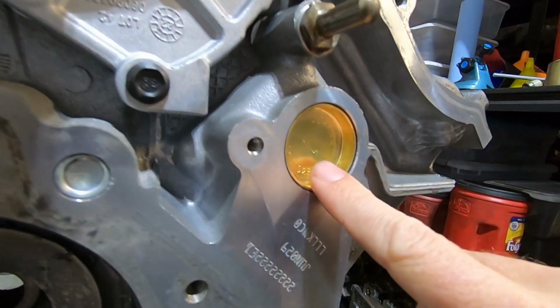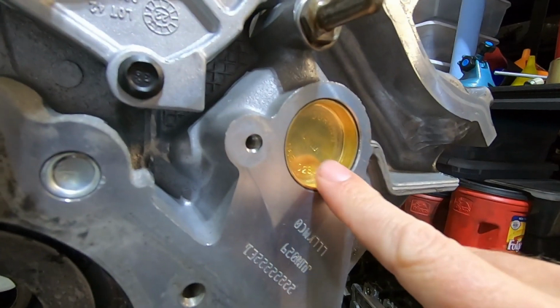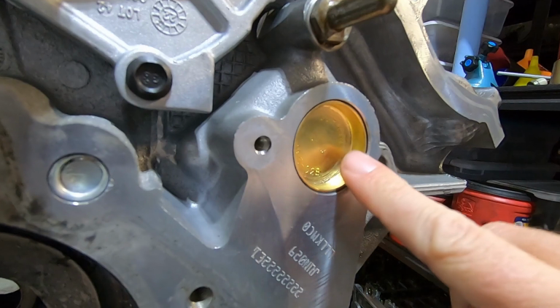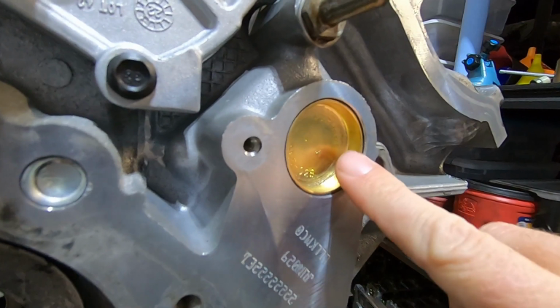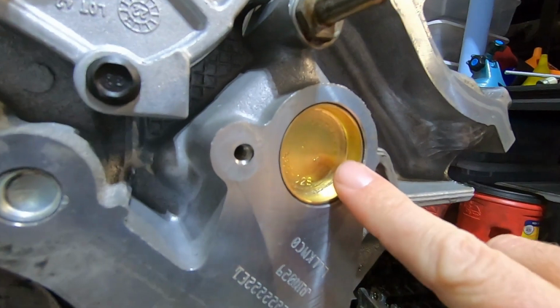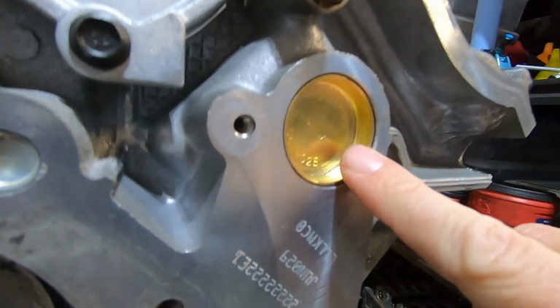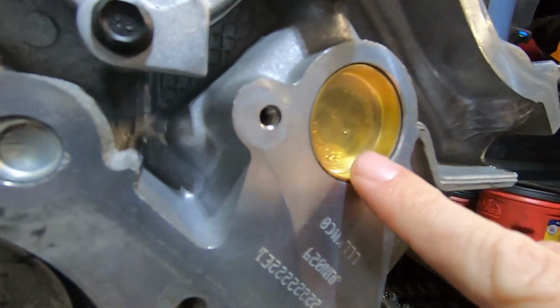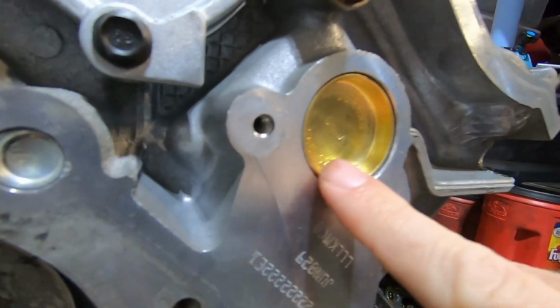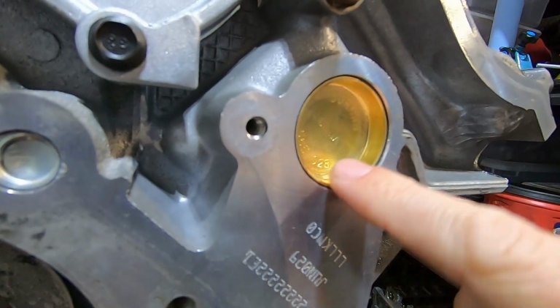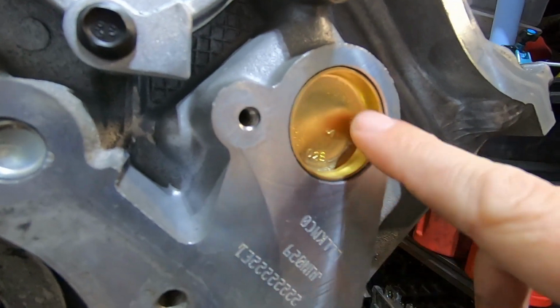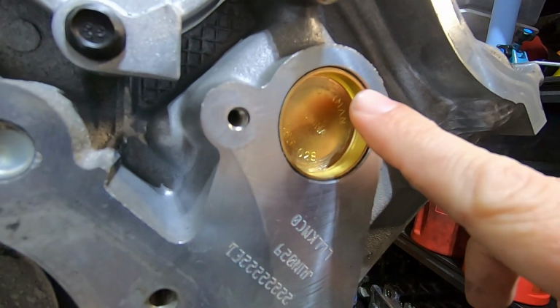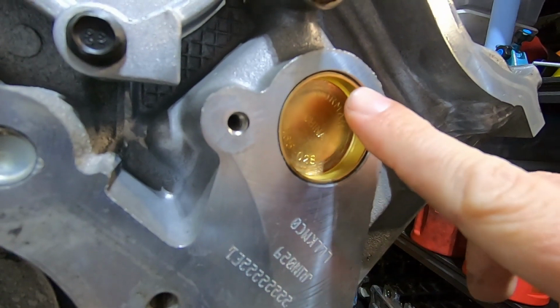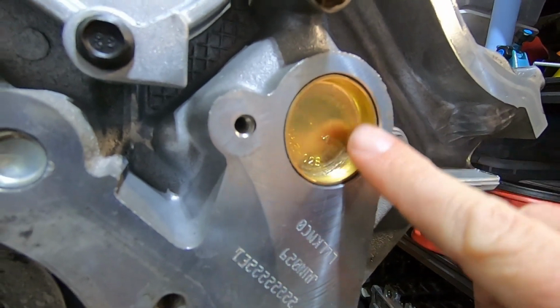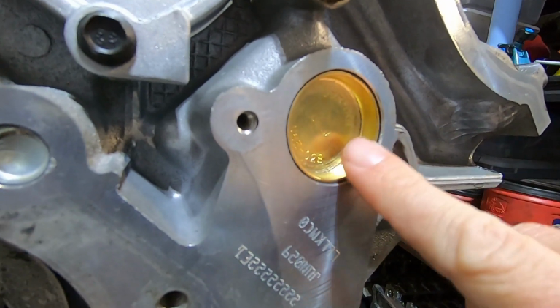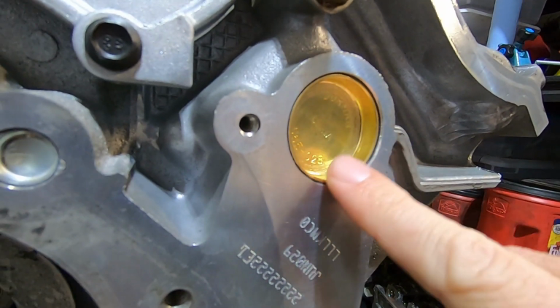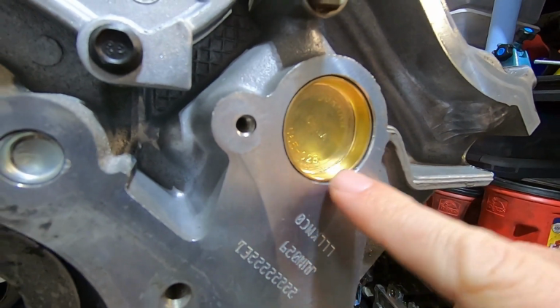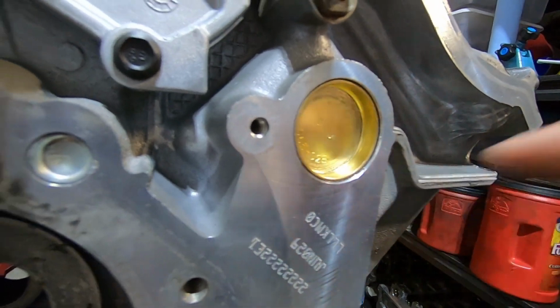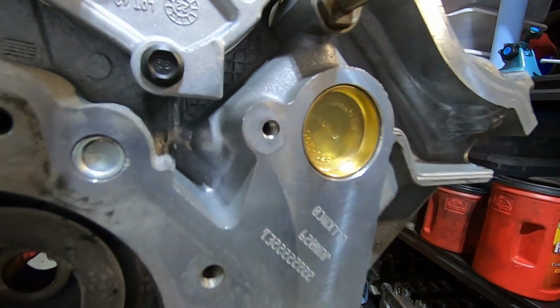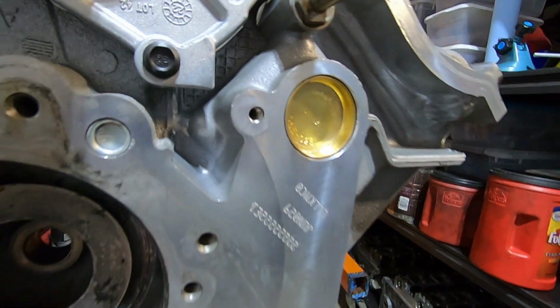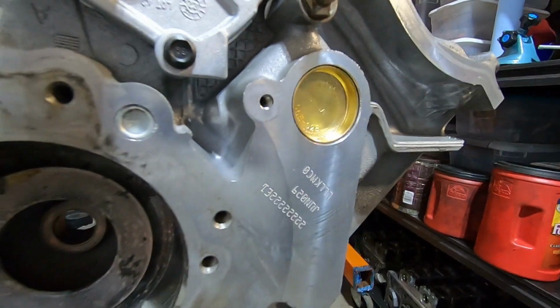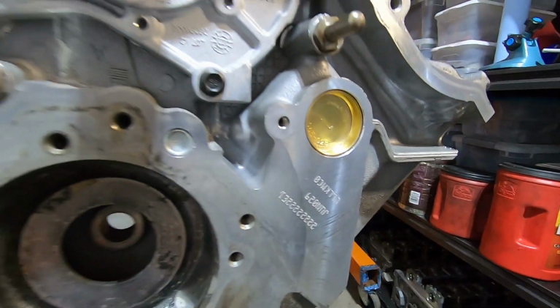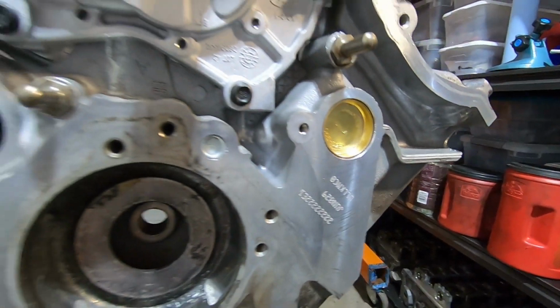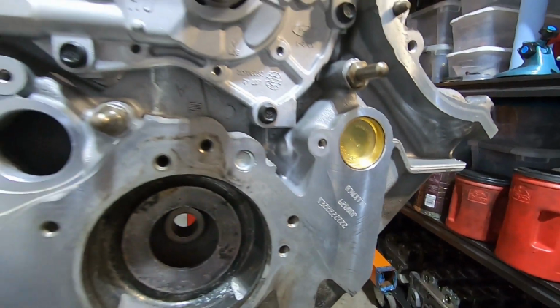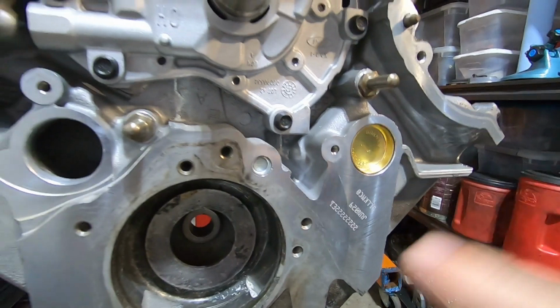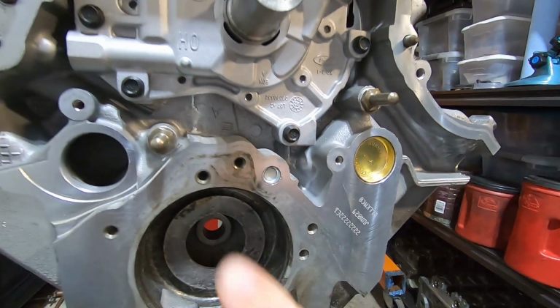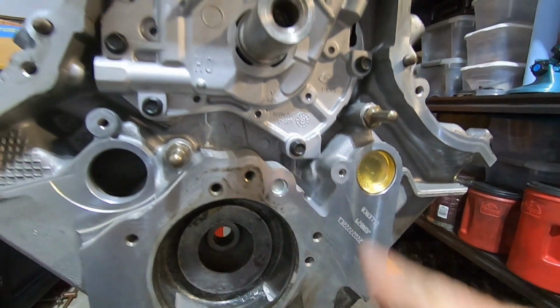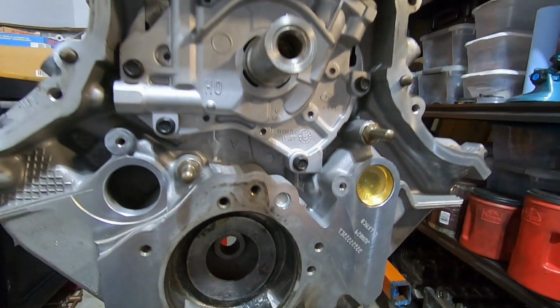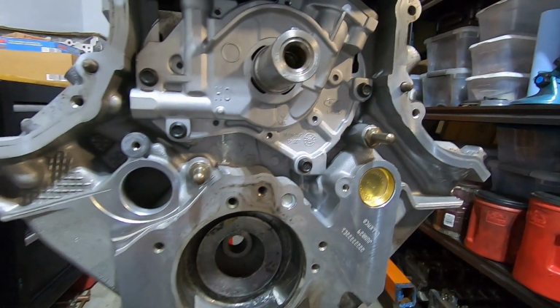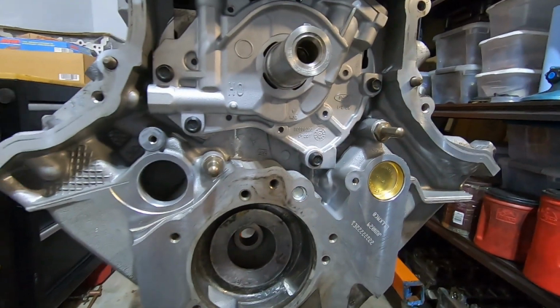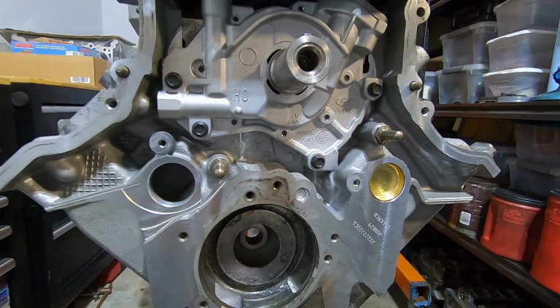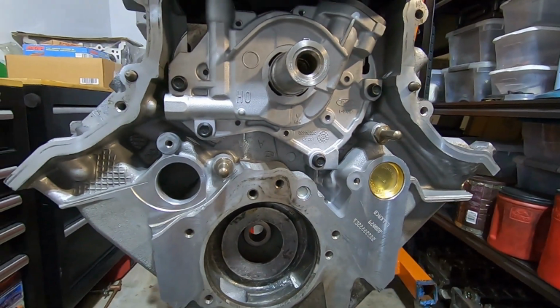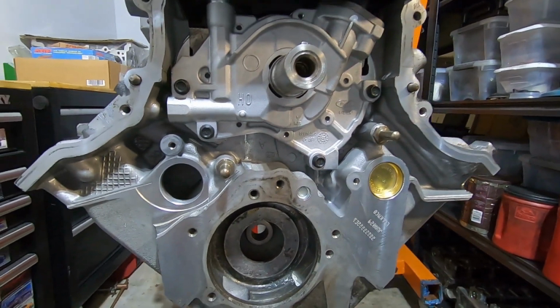Here's a closer look at it. I go a little bit past flush, and now I'll go ahead and do the rest of the freeze plugs on the engine block.